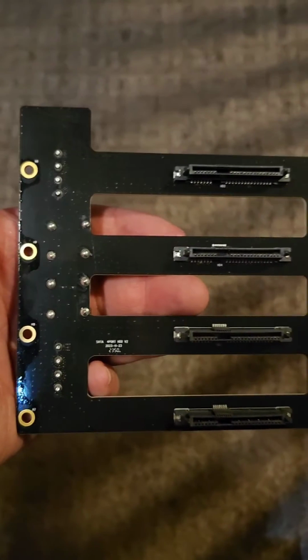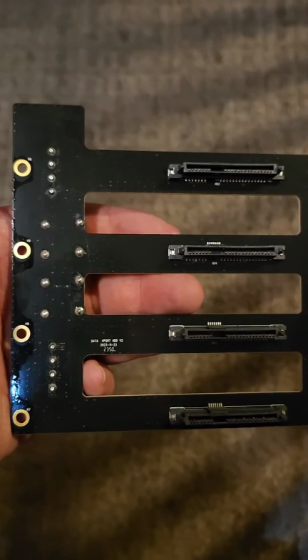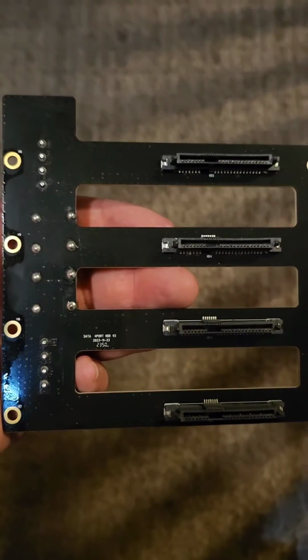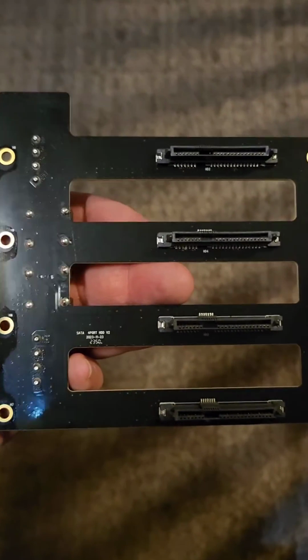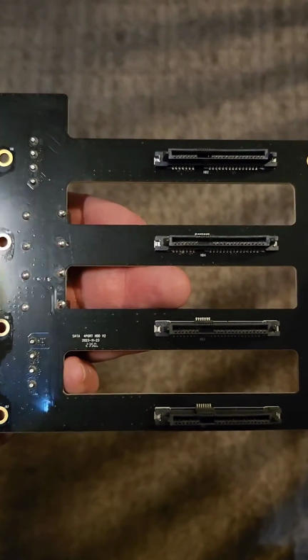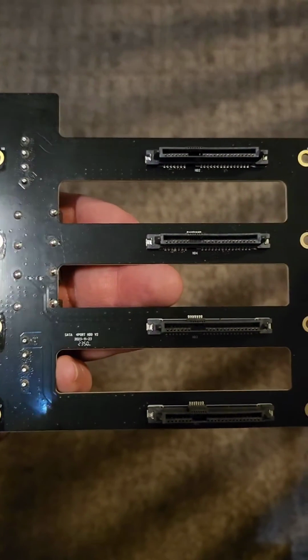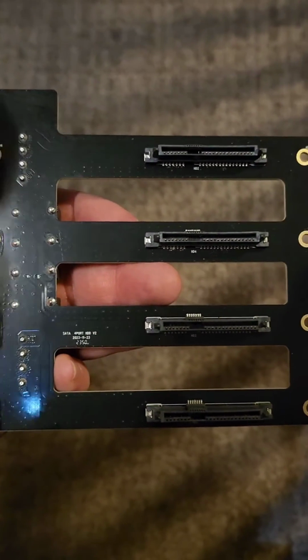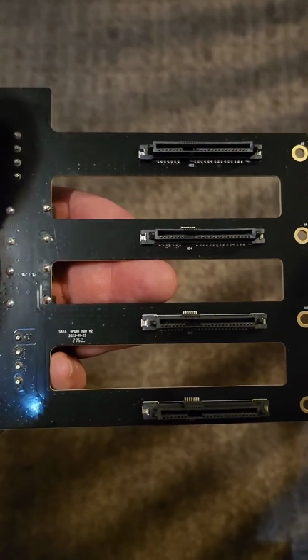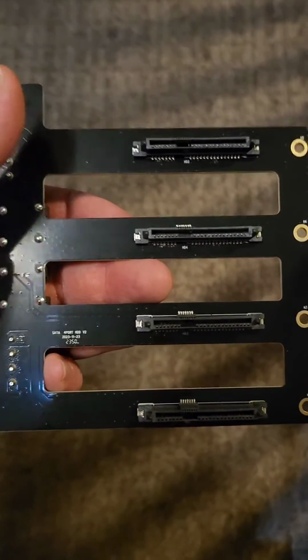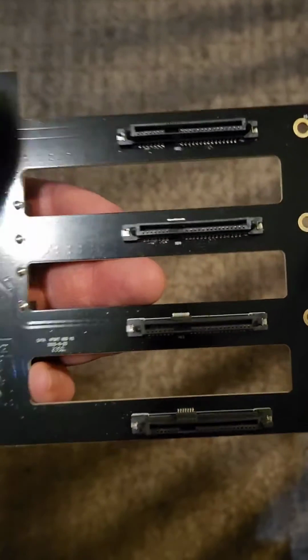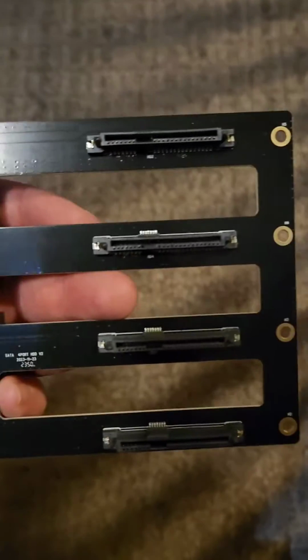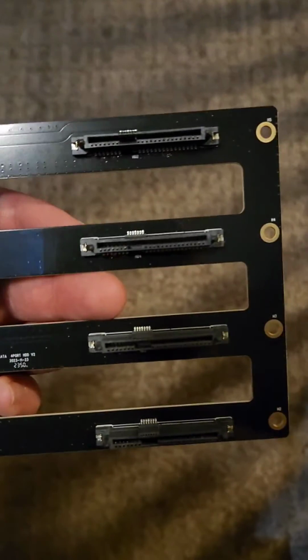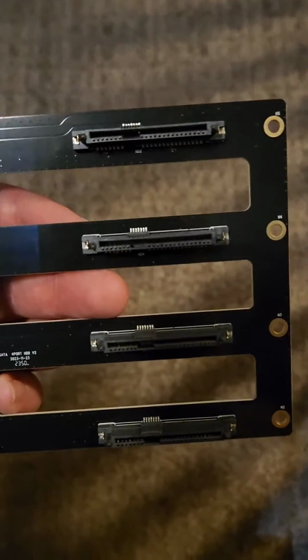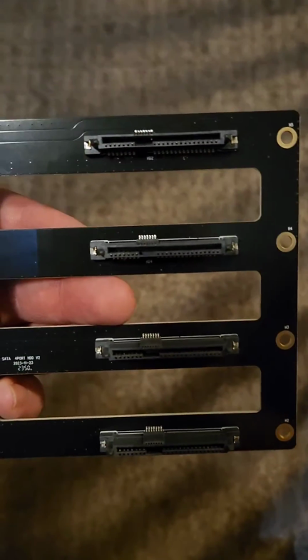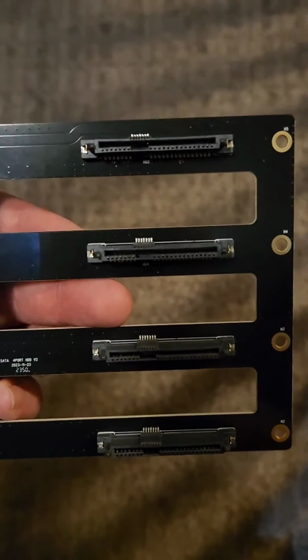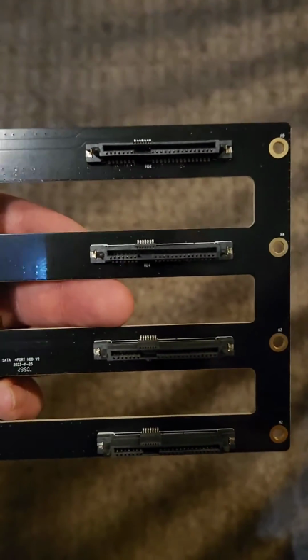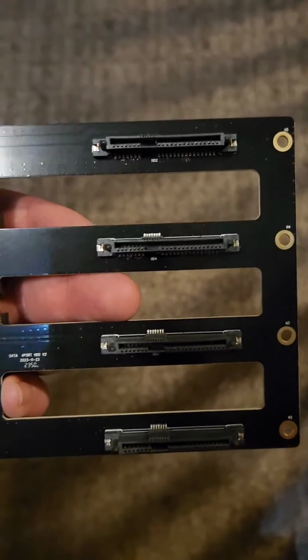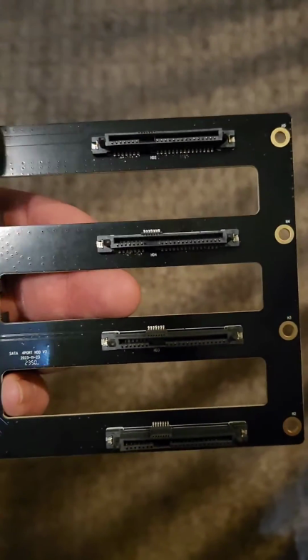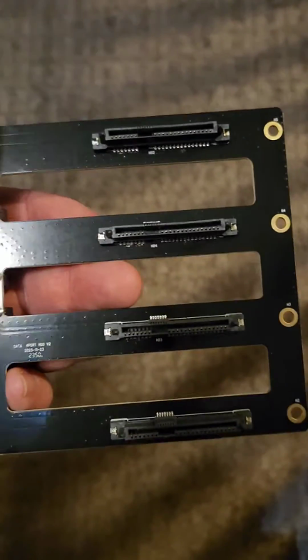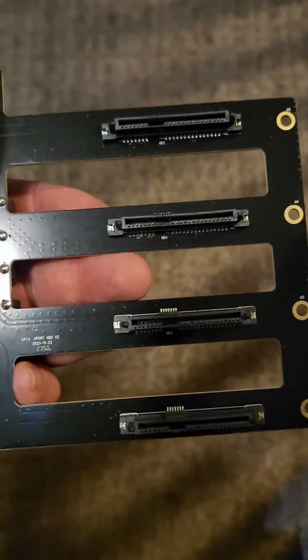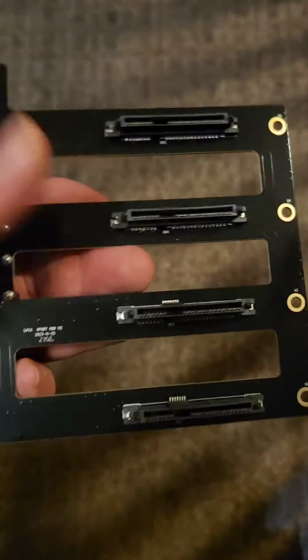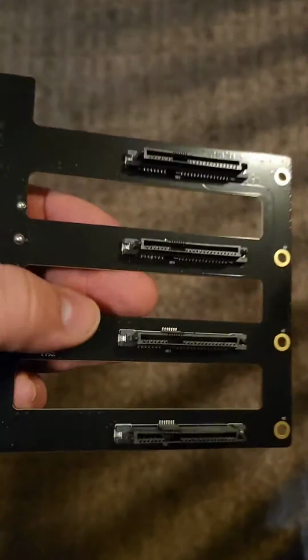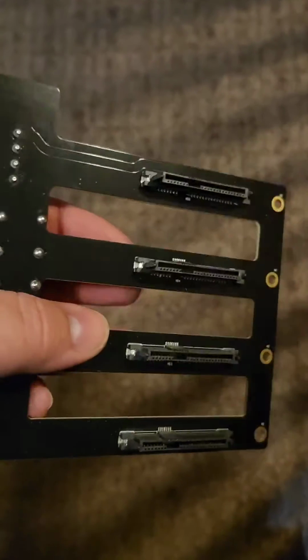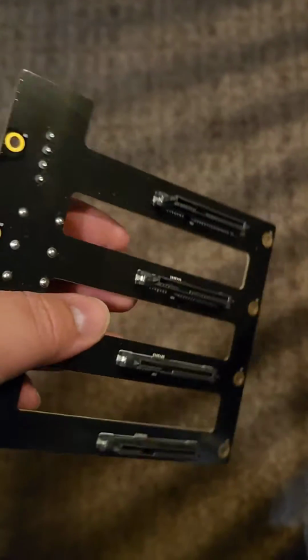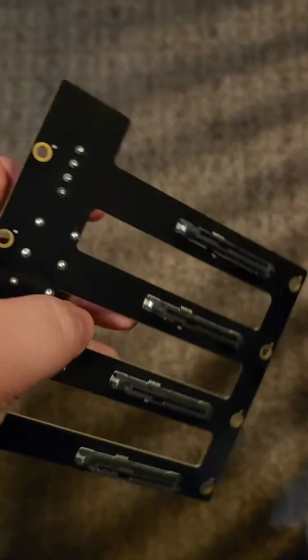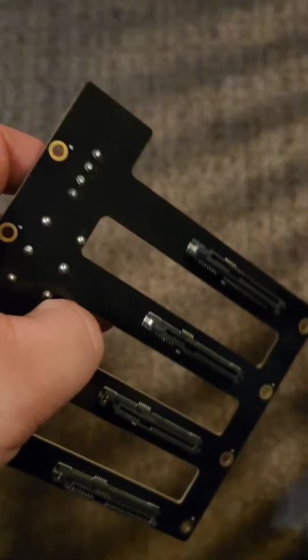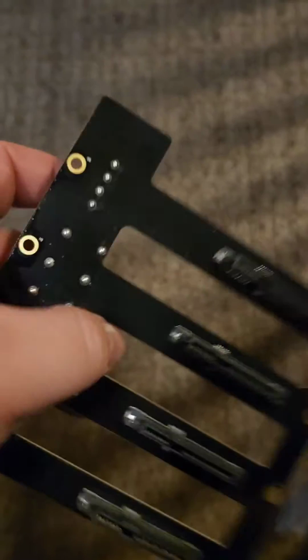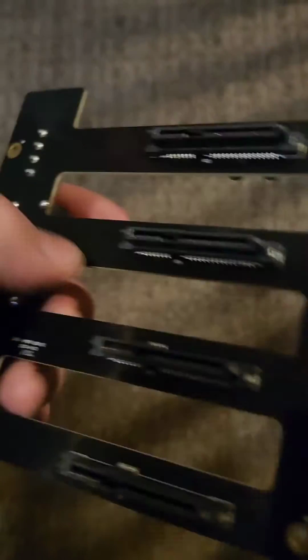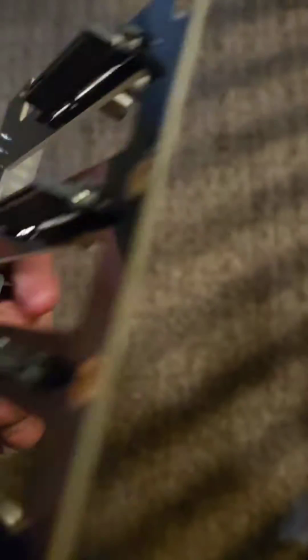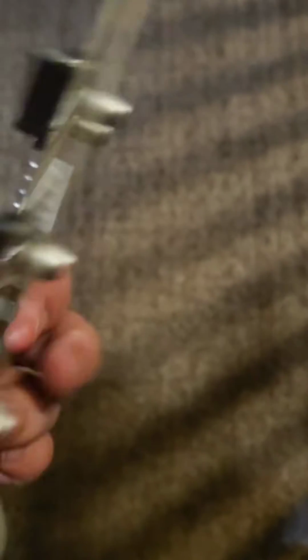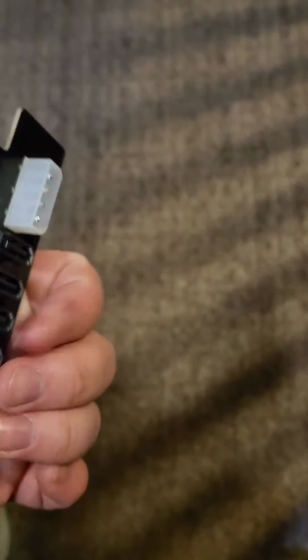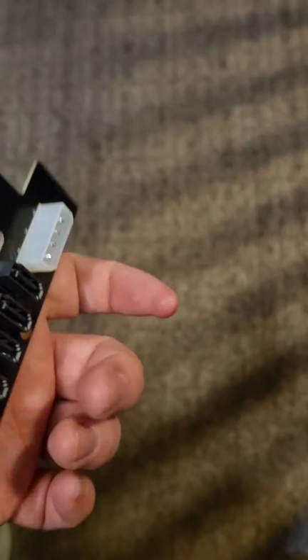Here's a closer look at the backplanes that come with it. They look like they're SAS compatible, but I'm not 100% sure.